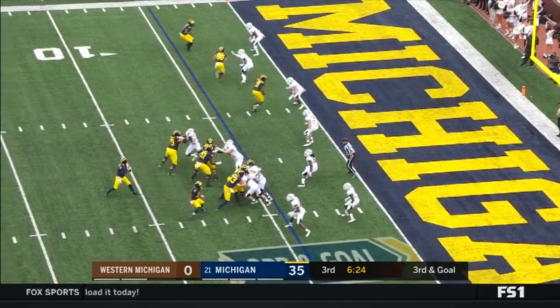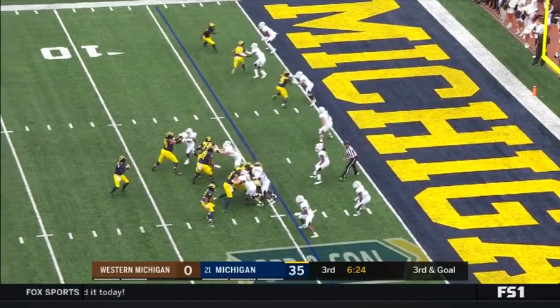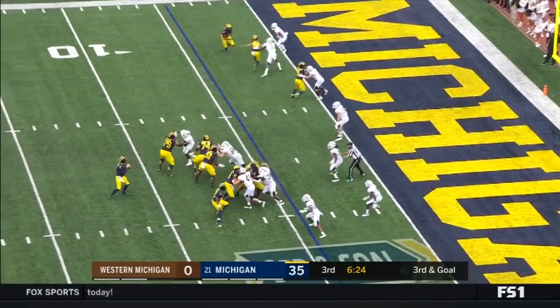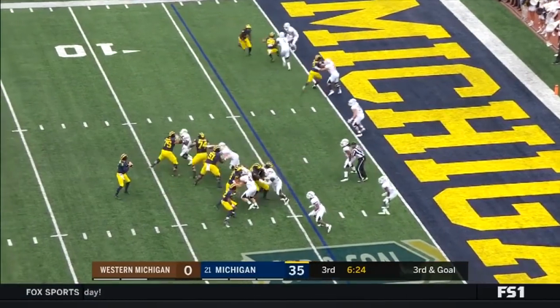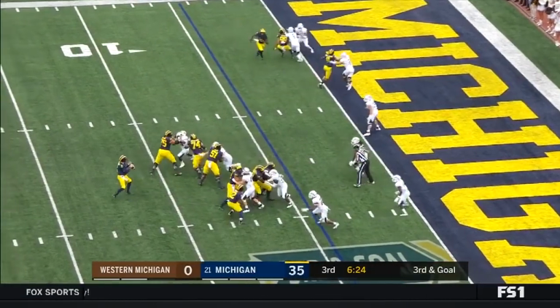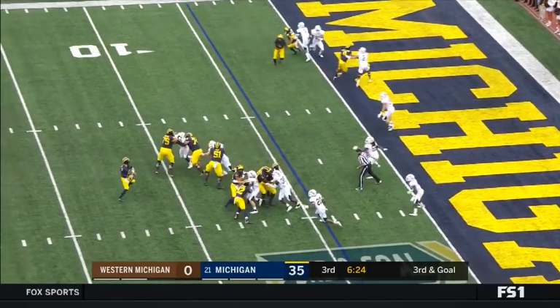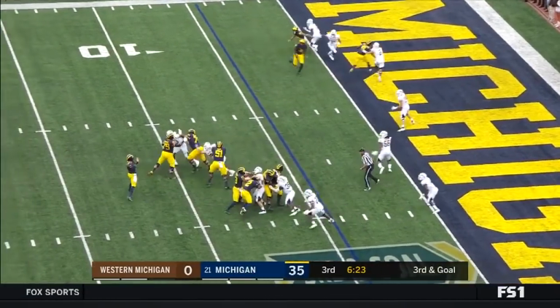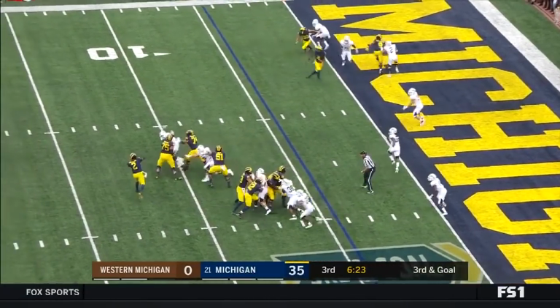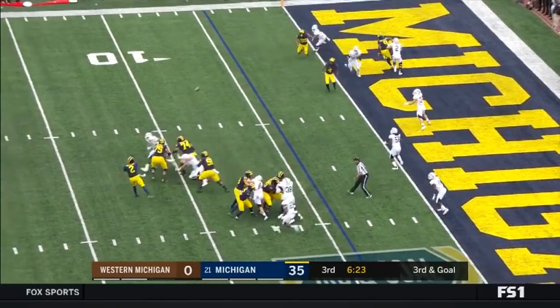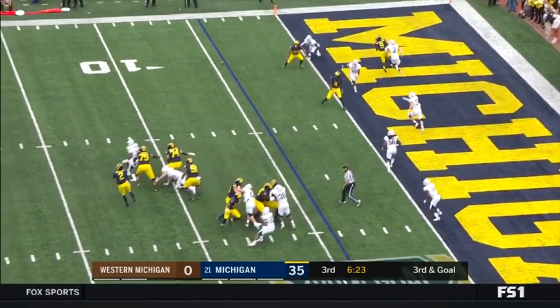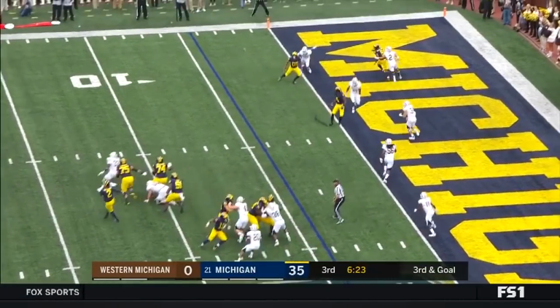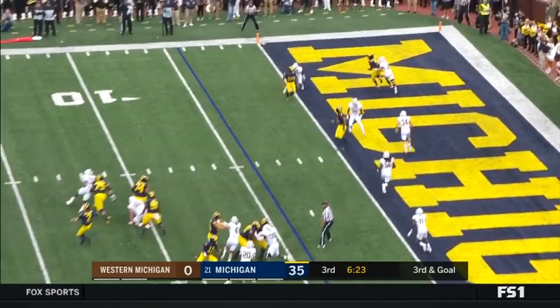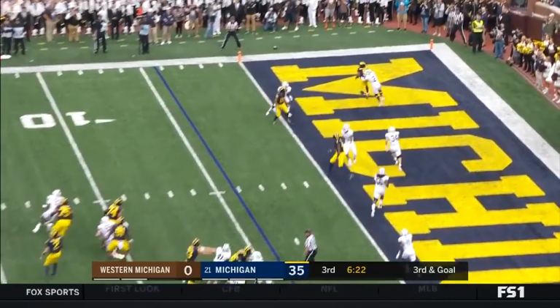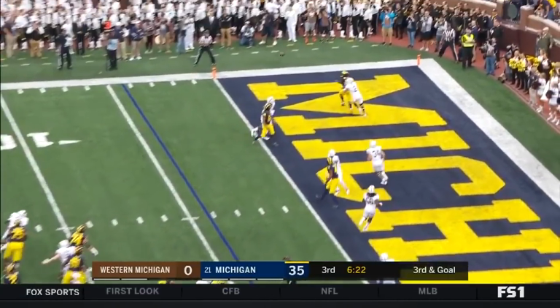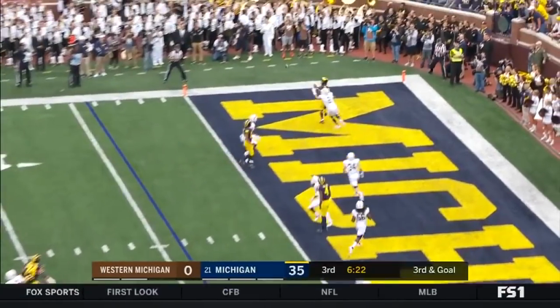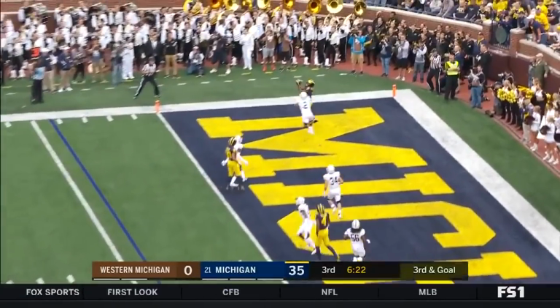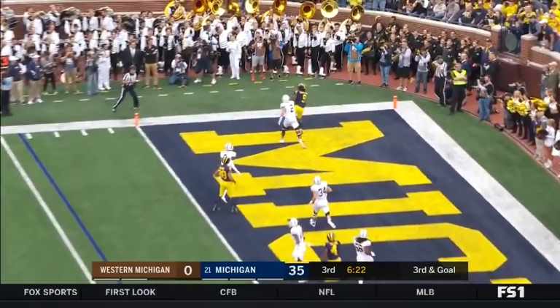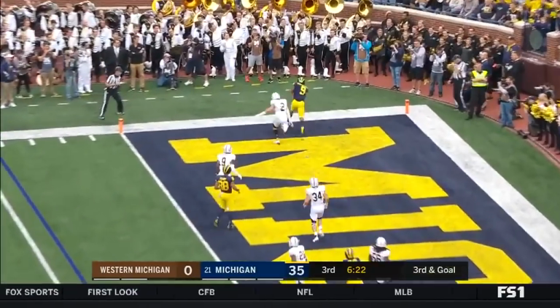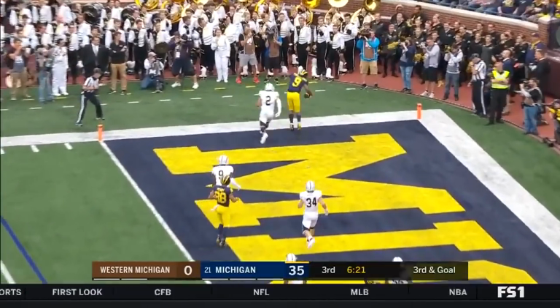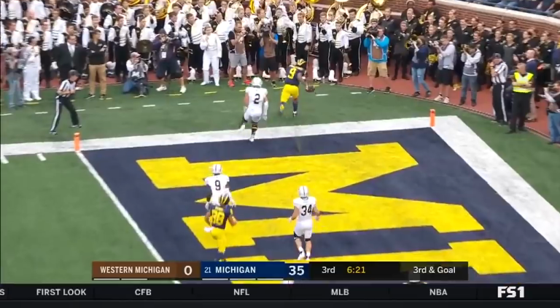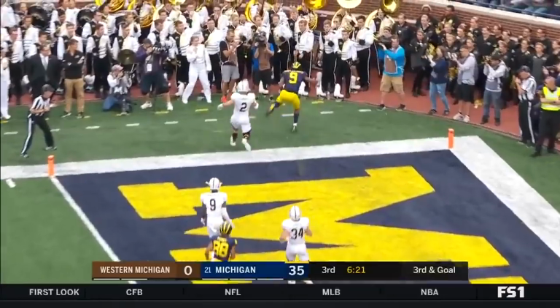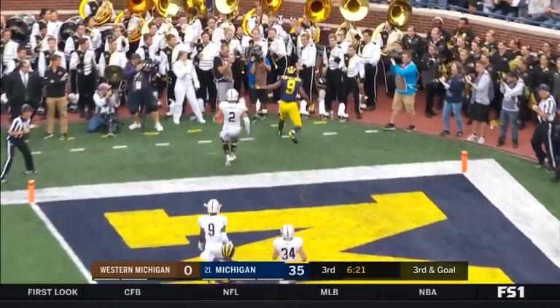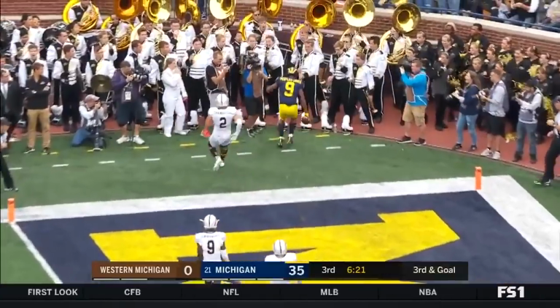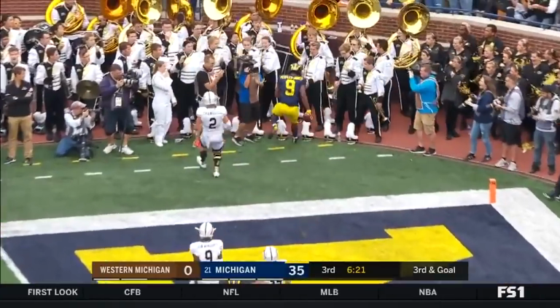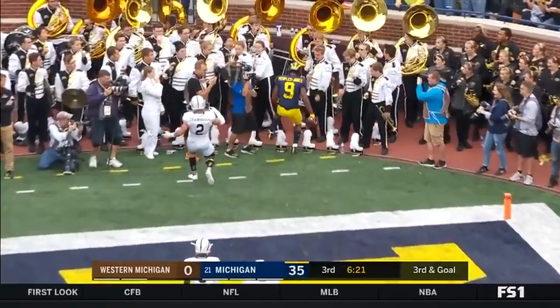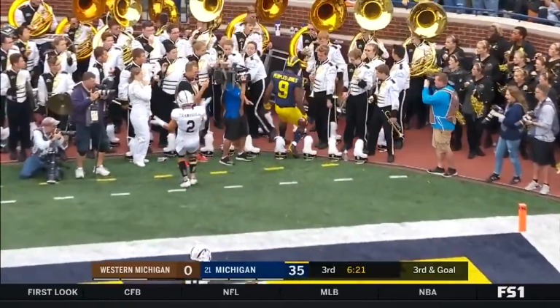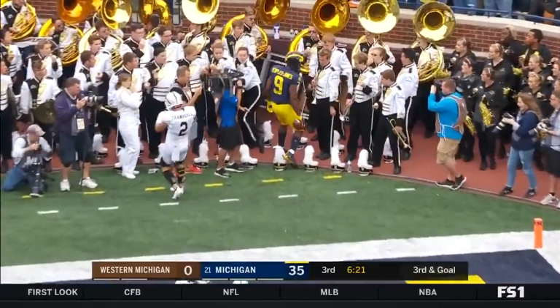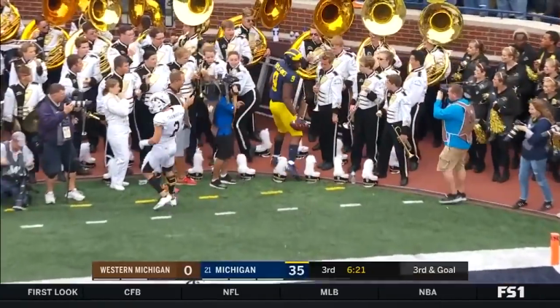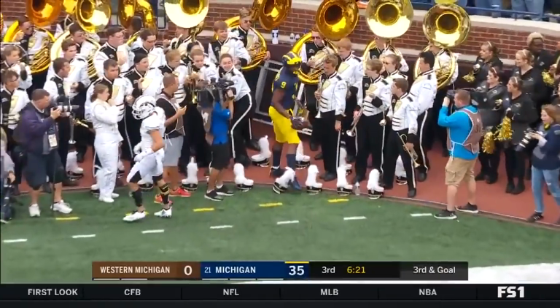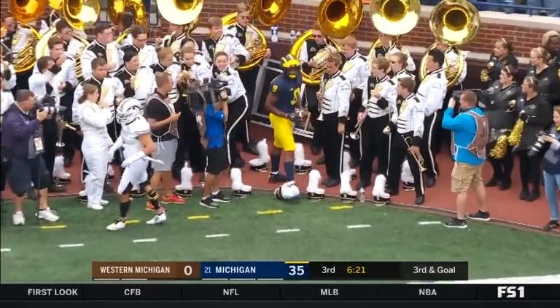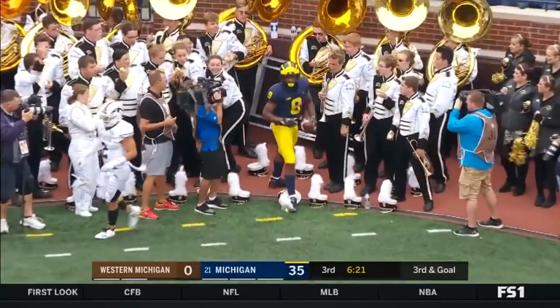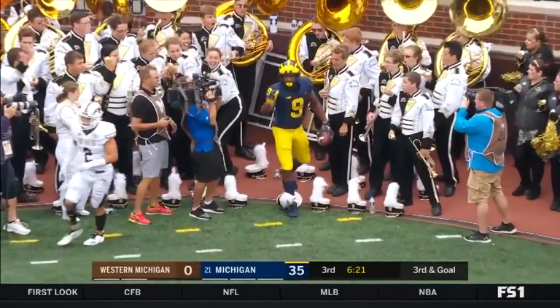Patterson to the corner — Peoples-Jones. Touchdown!